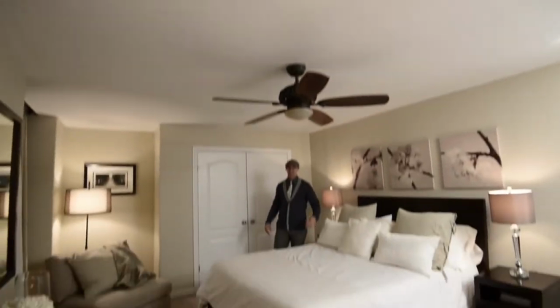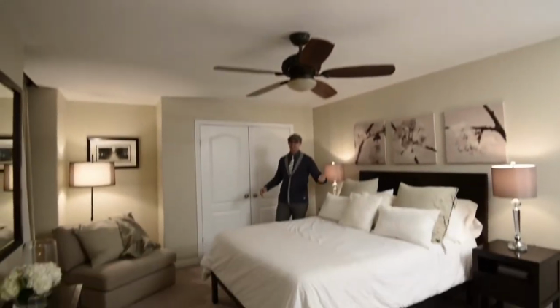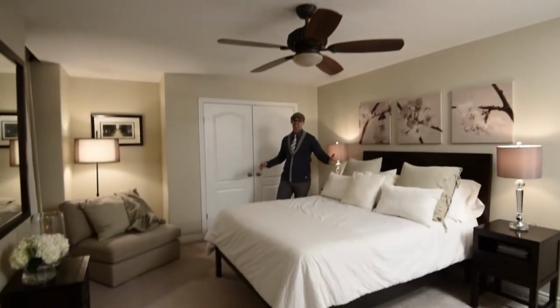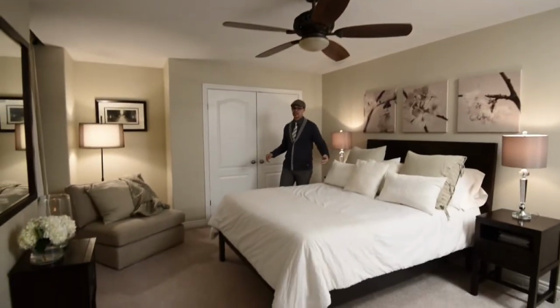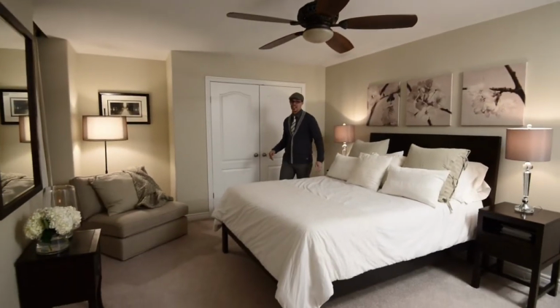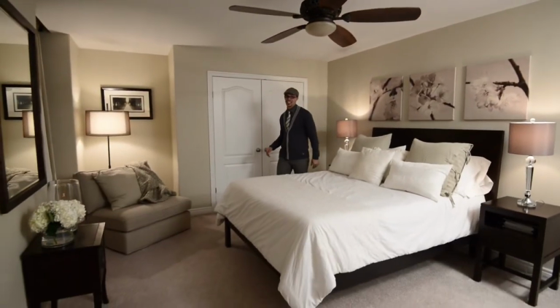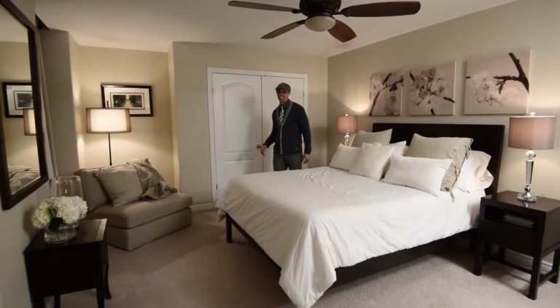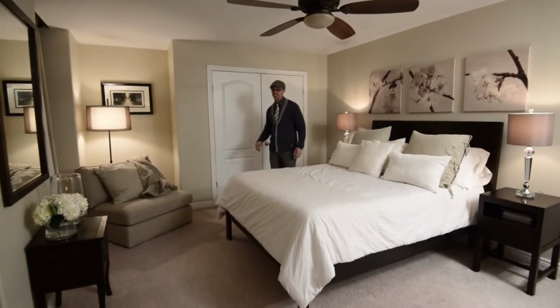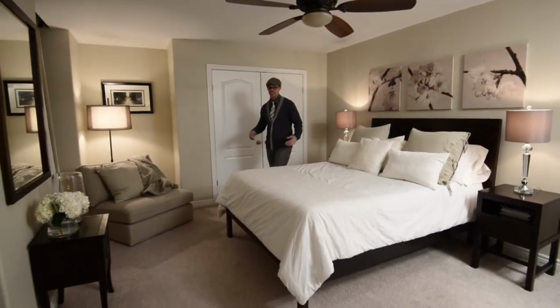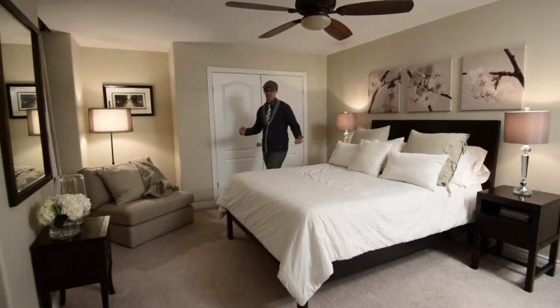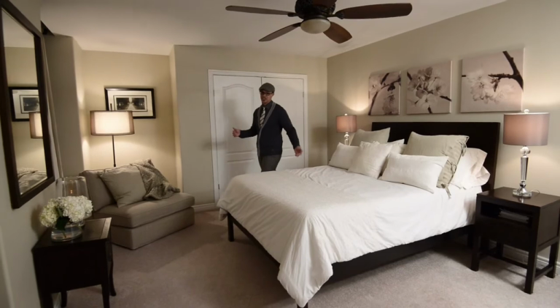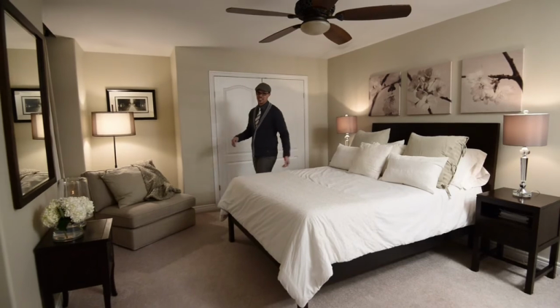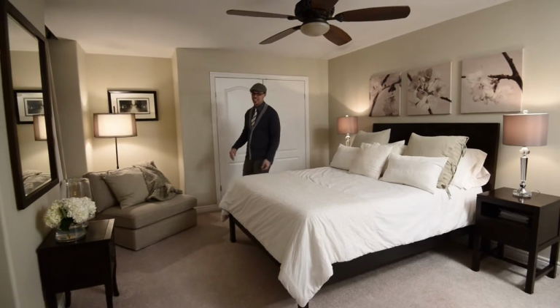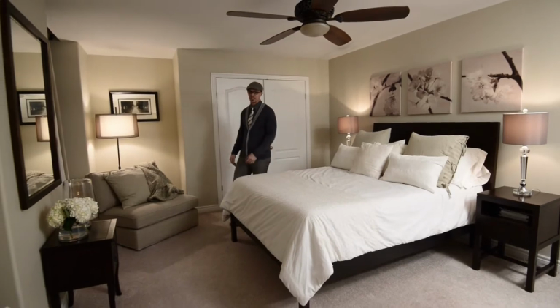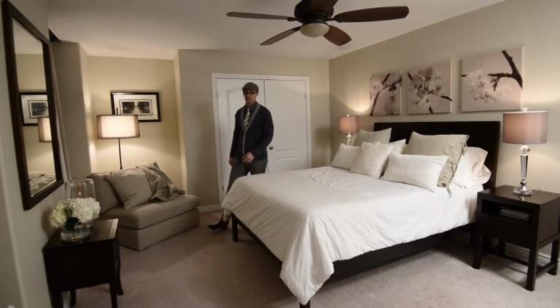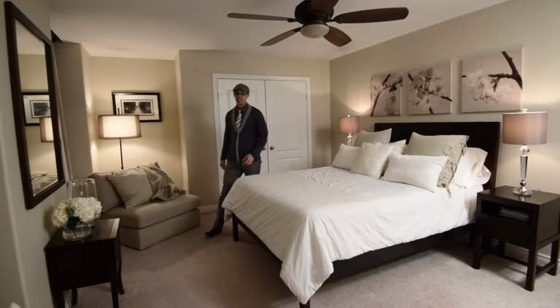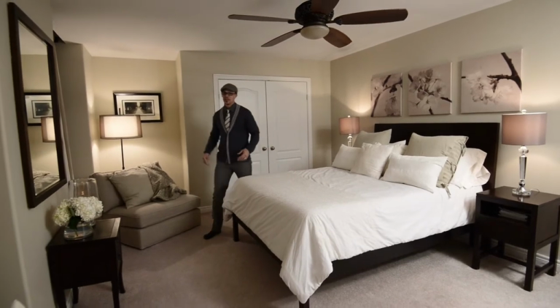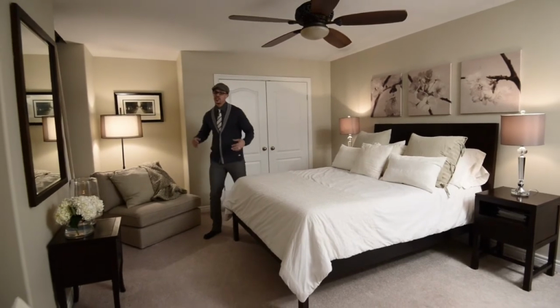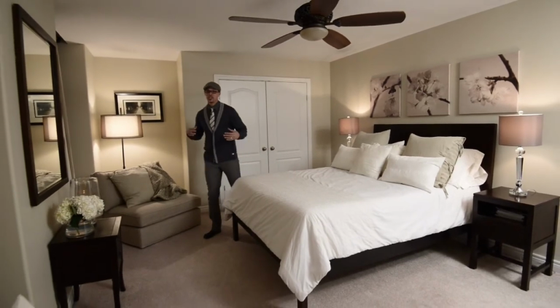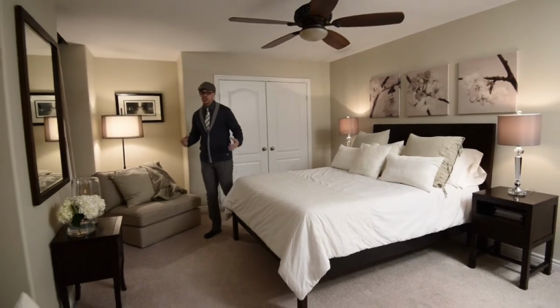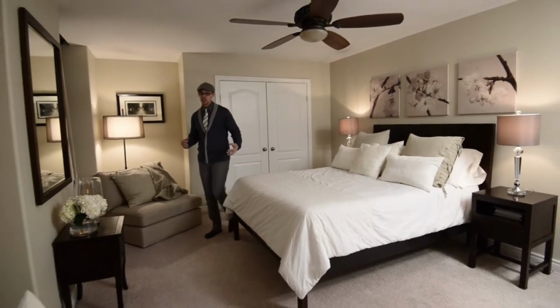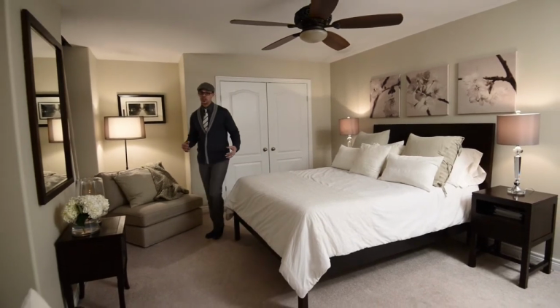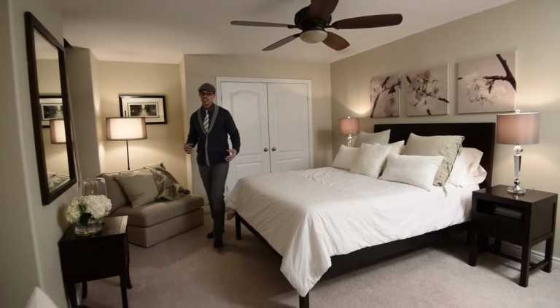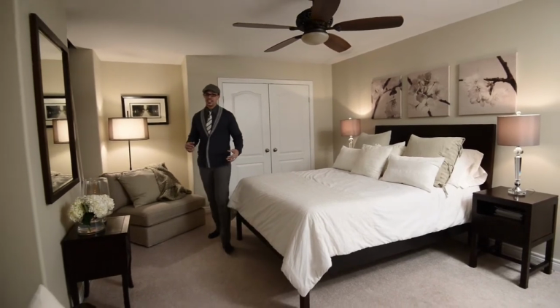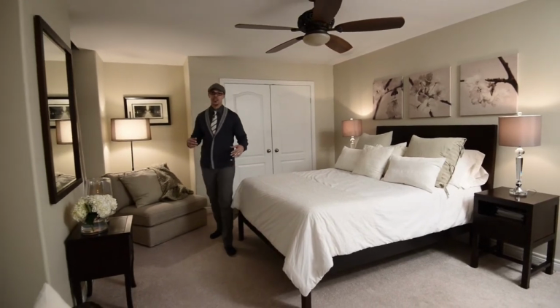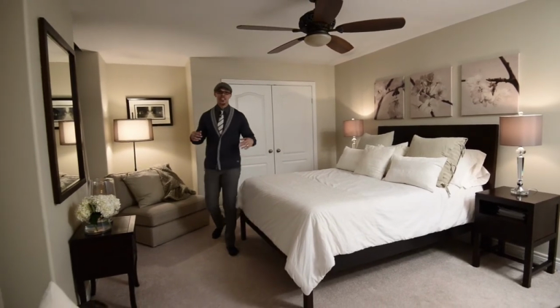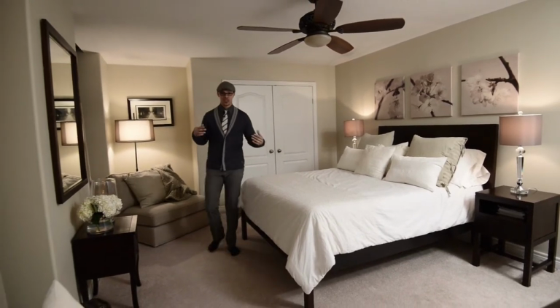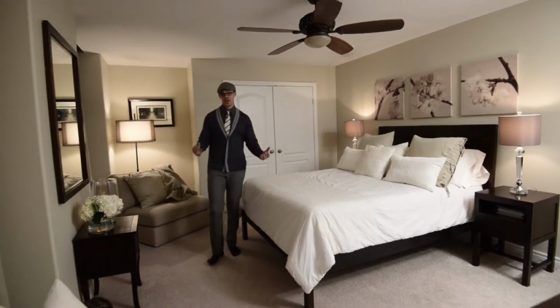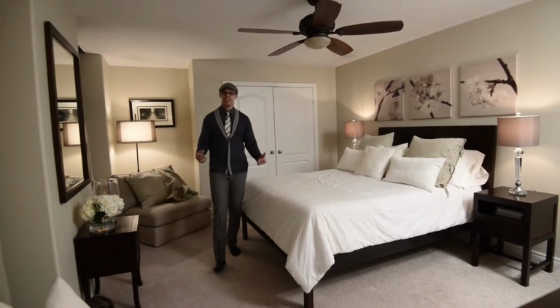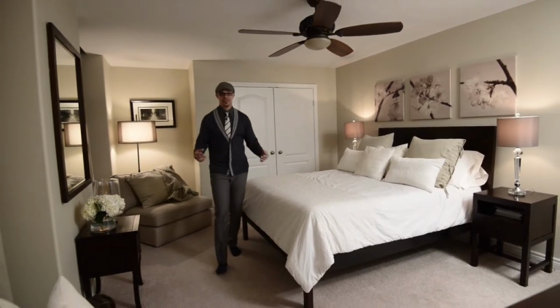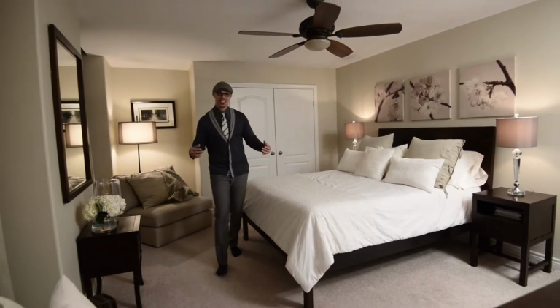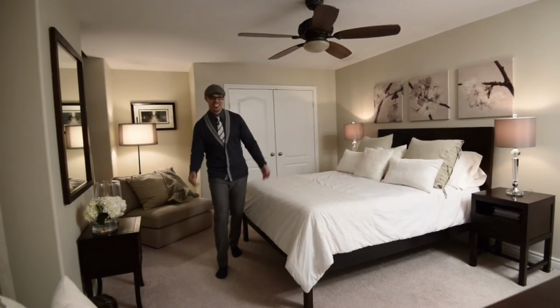Last but not least is the luxurious guest suite, which is so sweet you'll need to train them to leave.